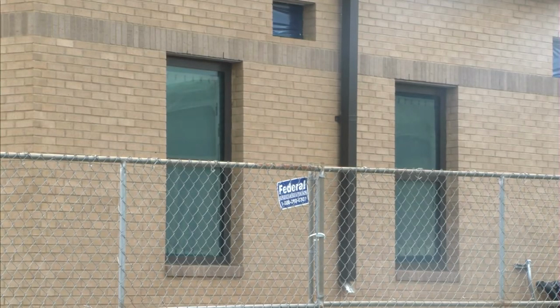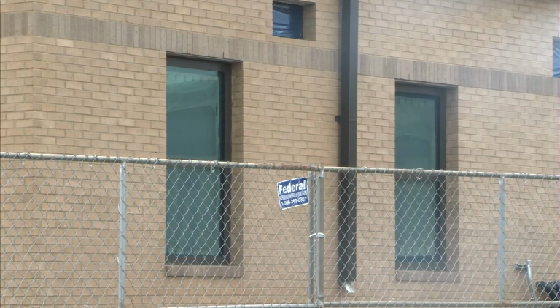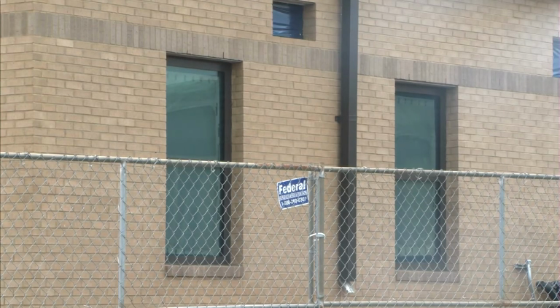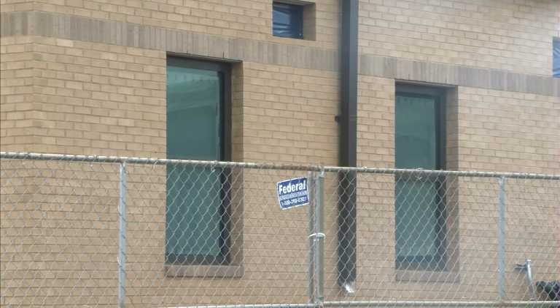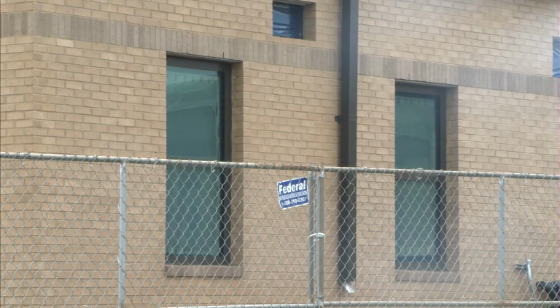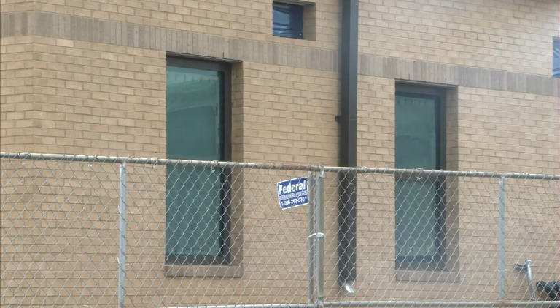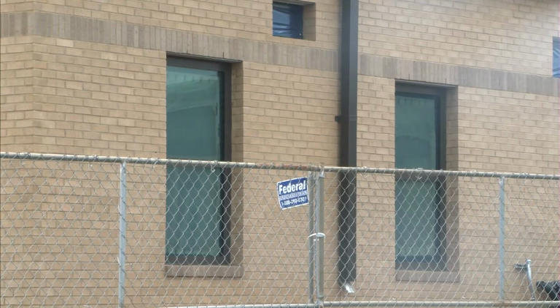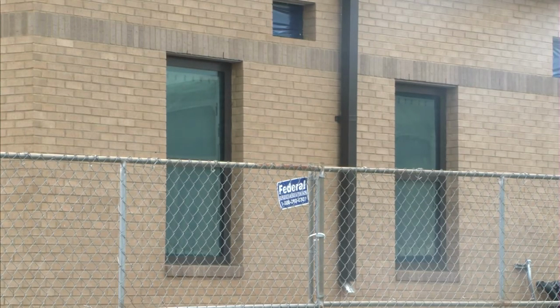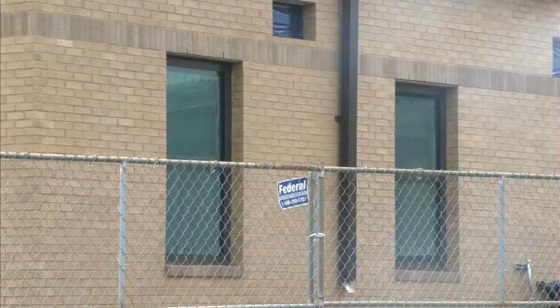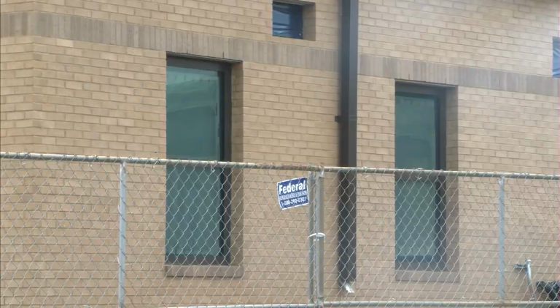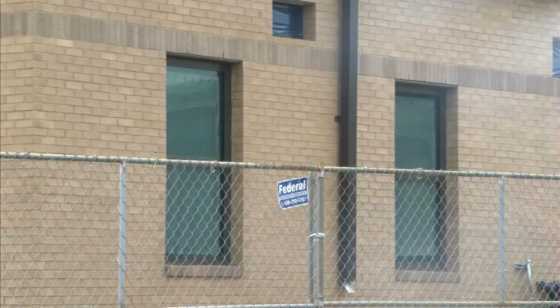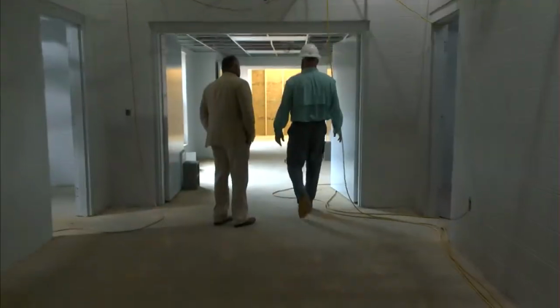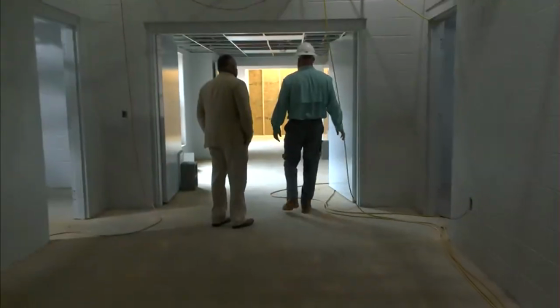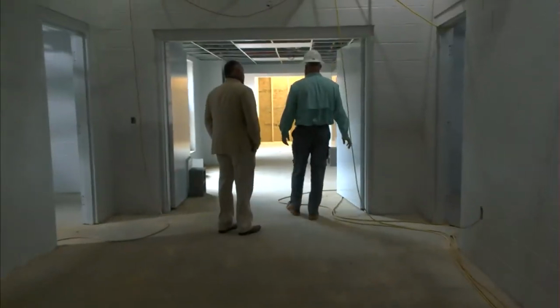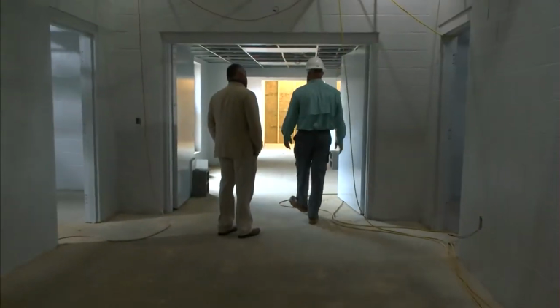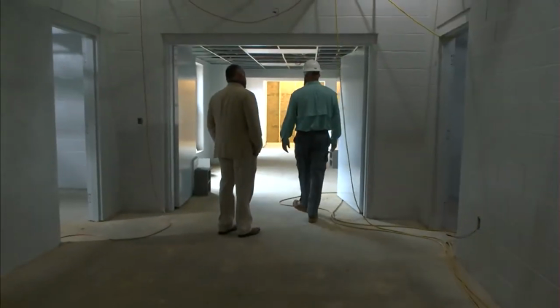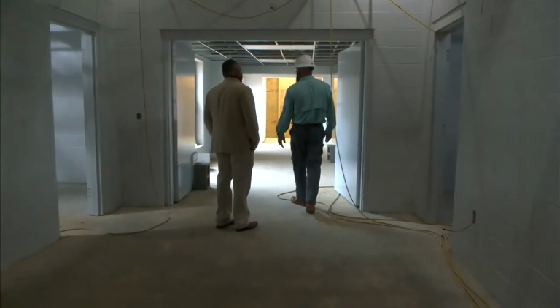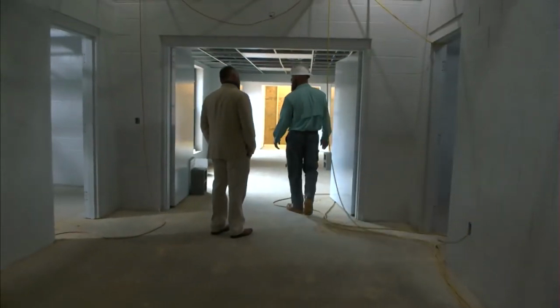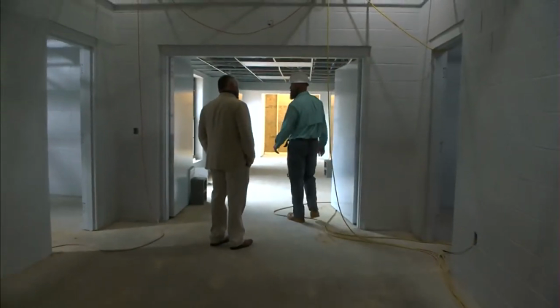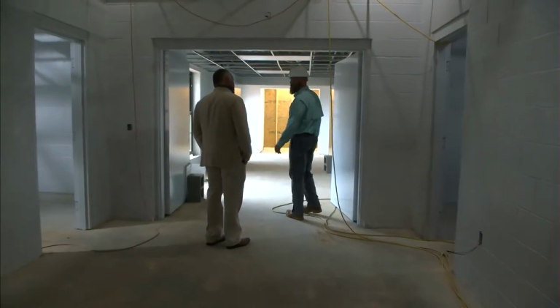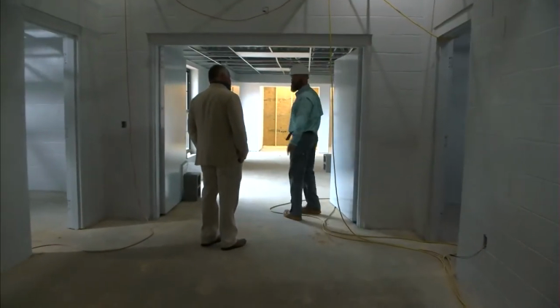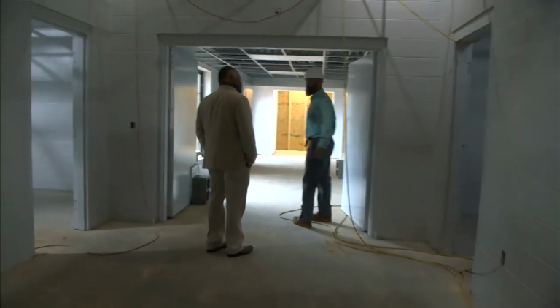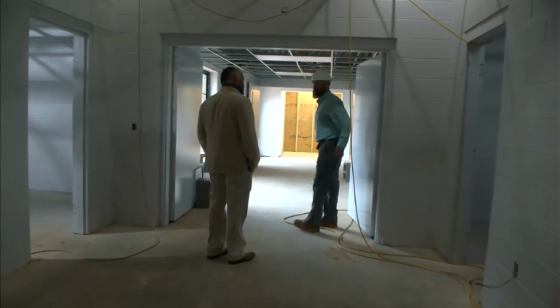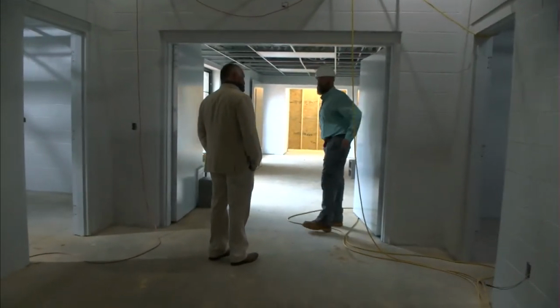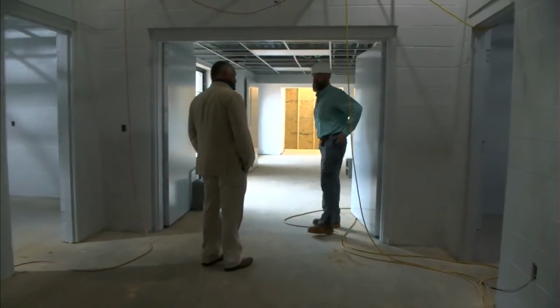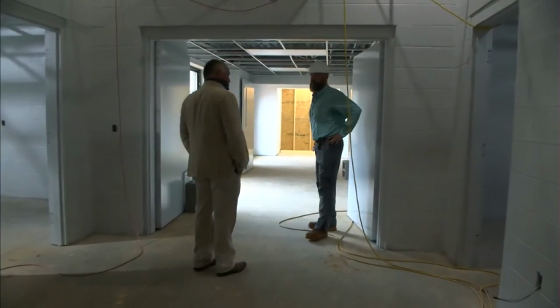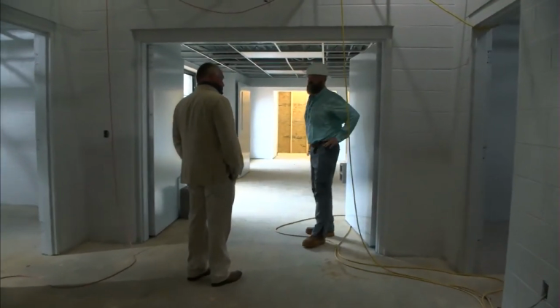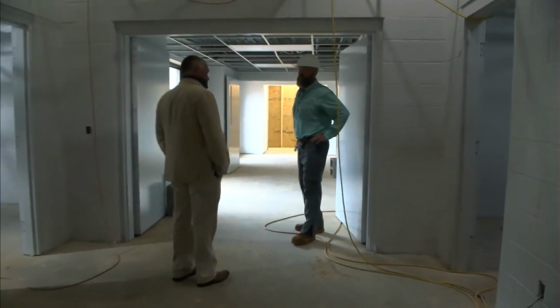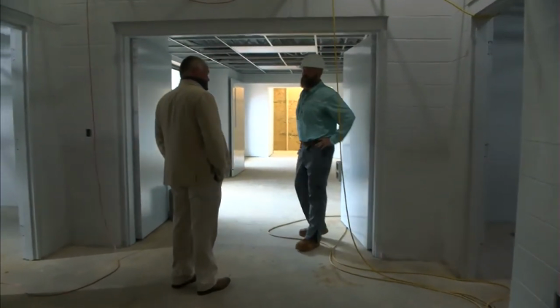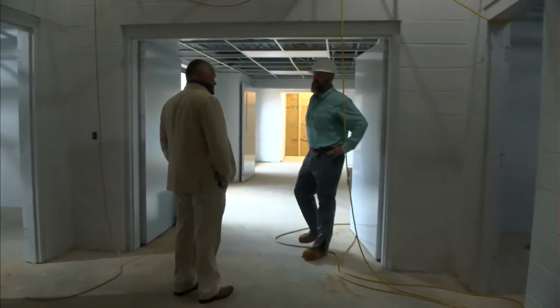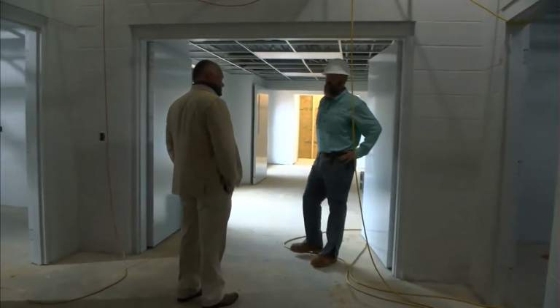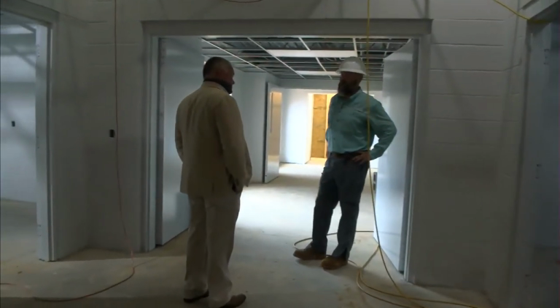Reporting in New Brockton, Mike Gerspan, WDHN News for the Wiregrass.